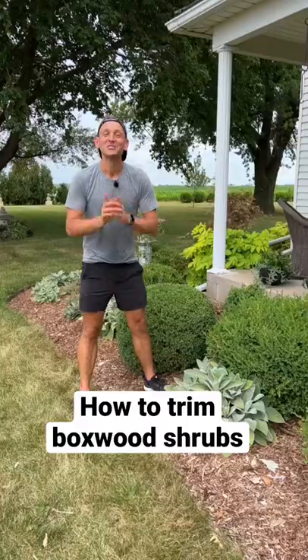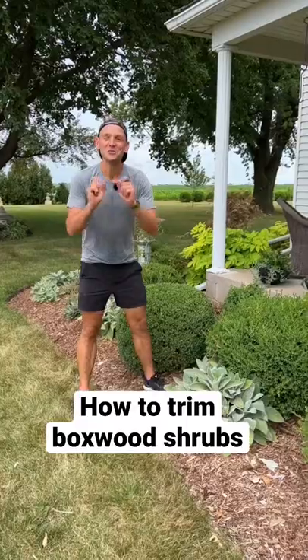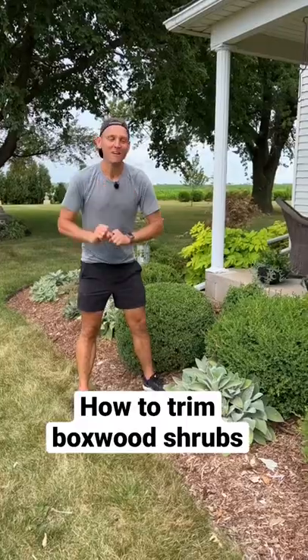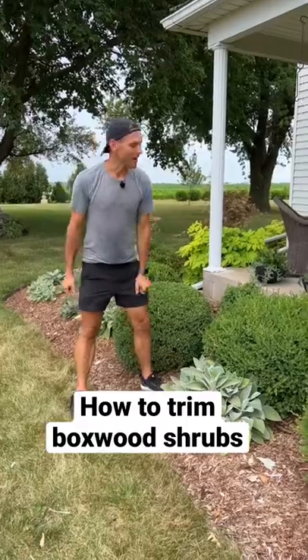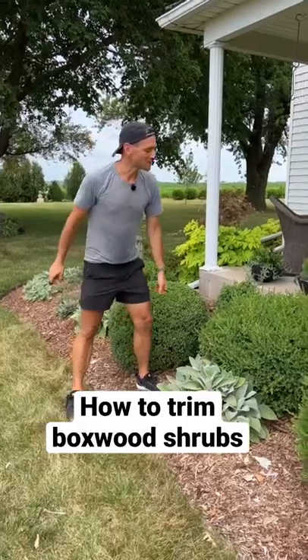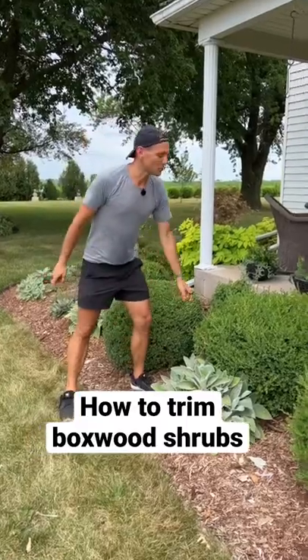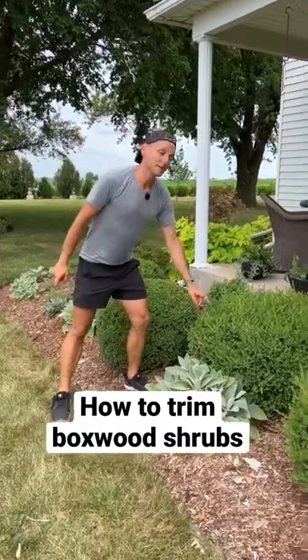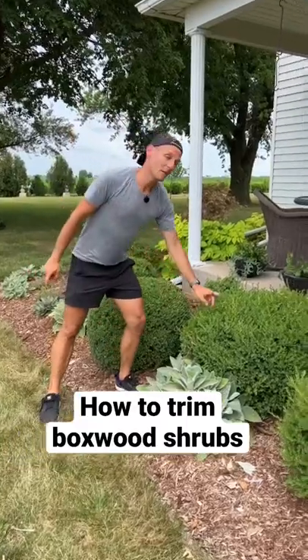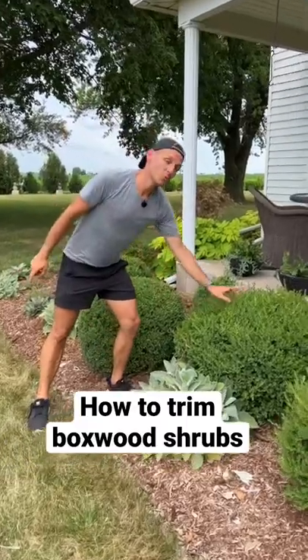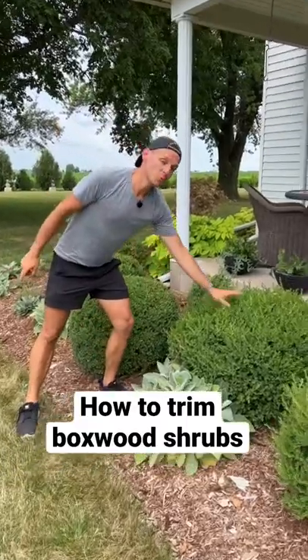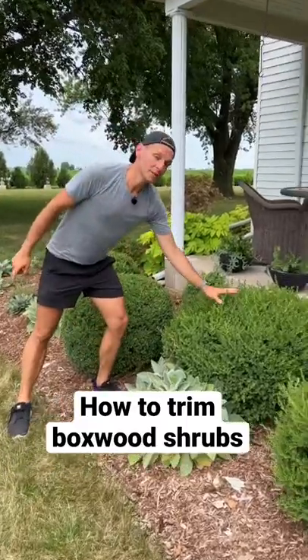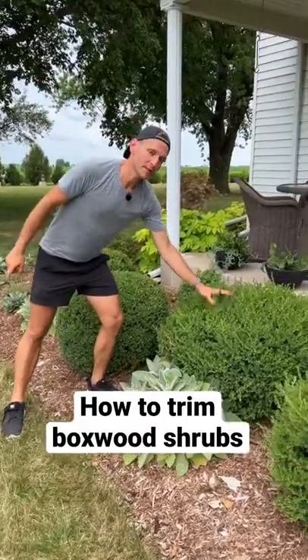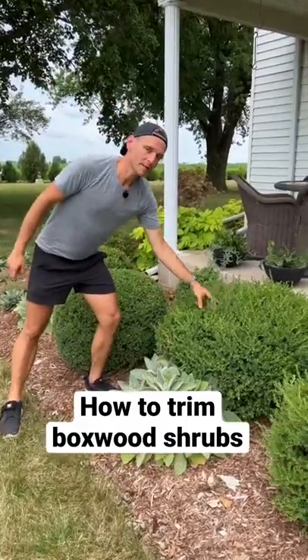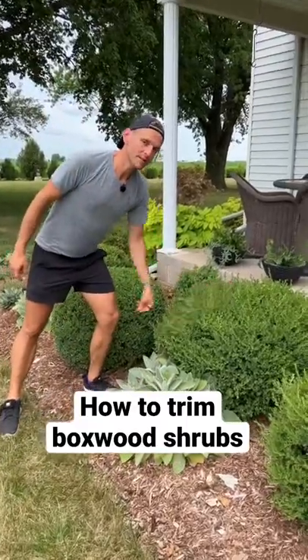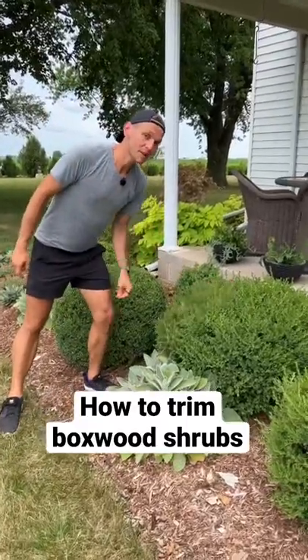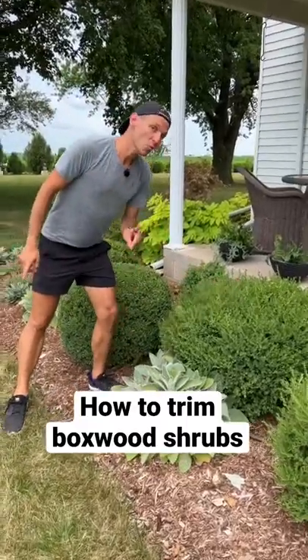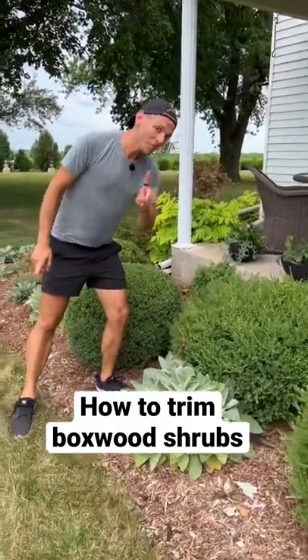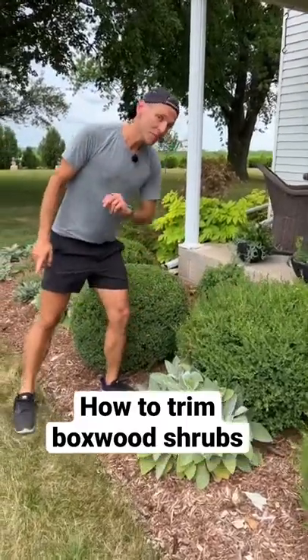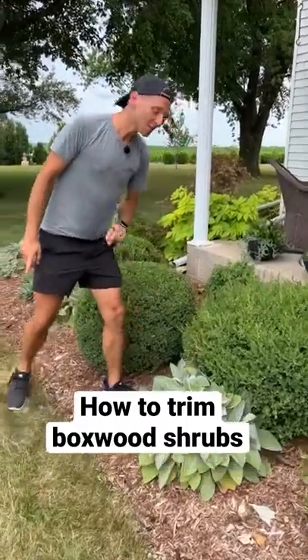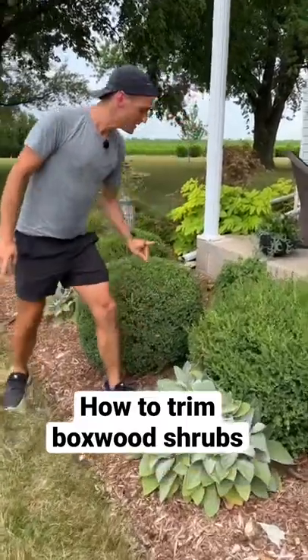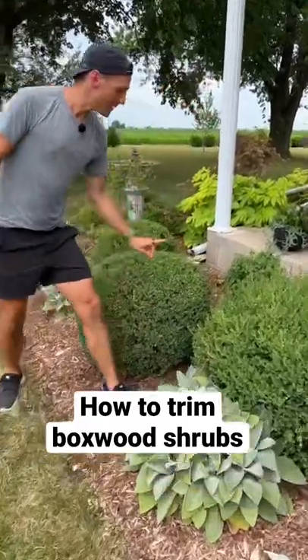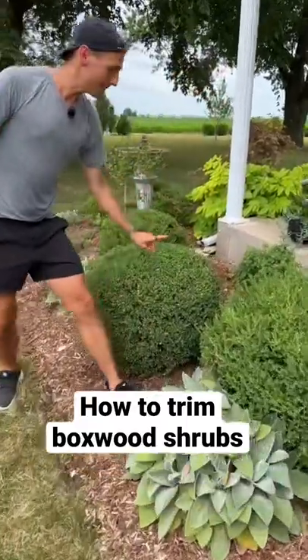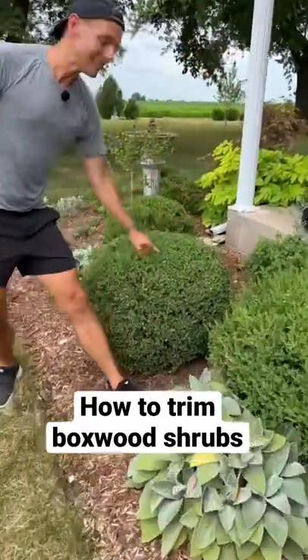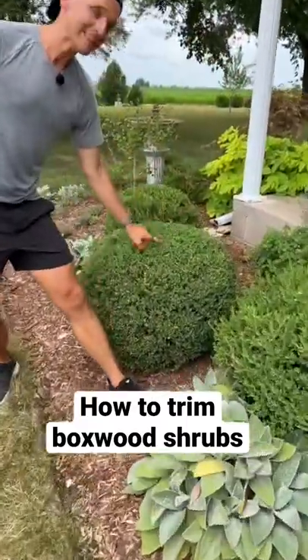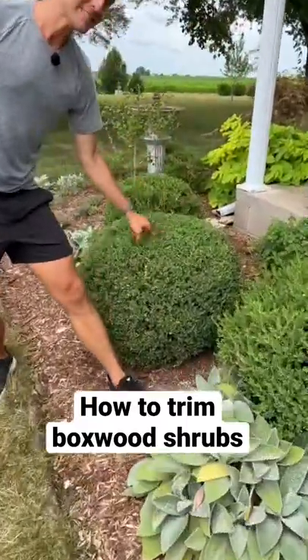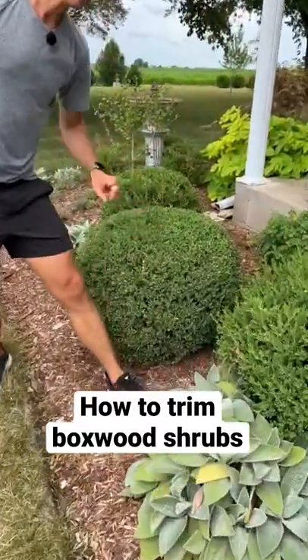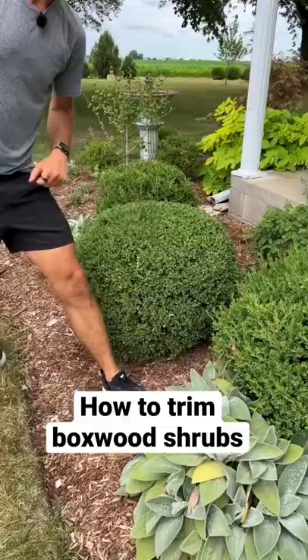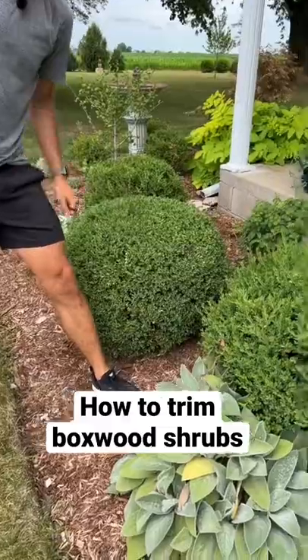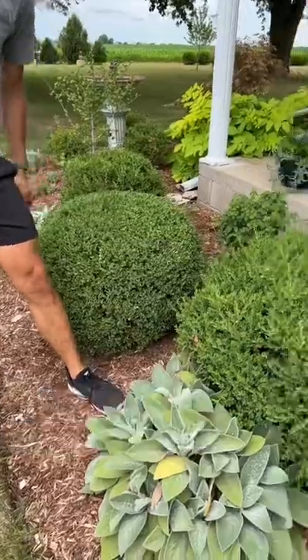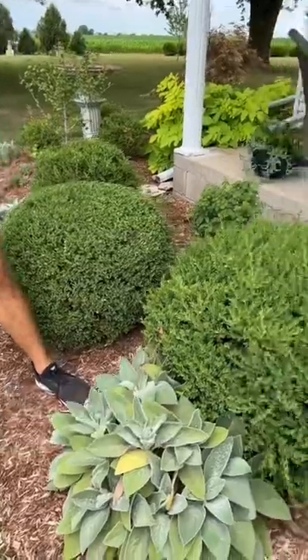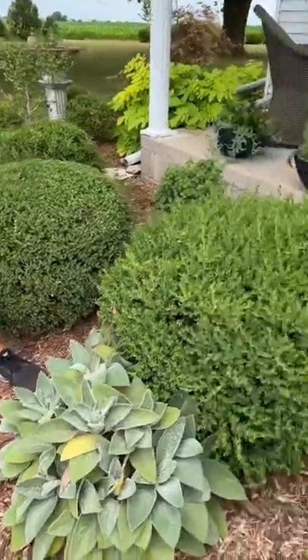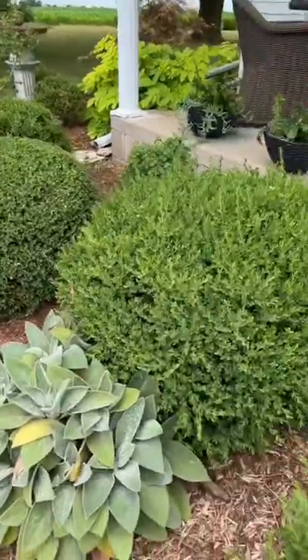Do you have boxers that look a little unruly like this and you want them to look cleaned up like this? Let me show you how I trim them.